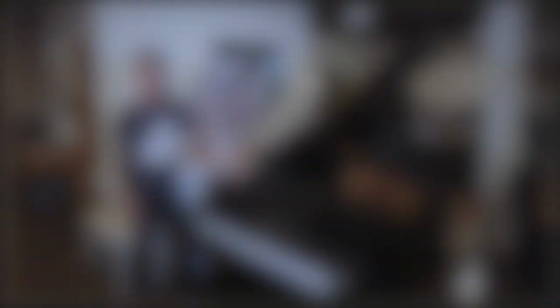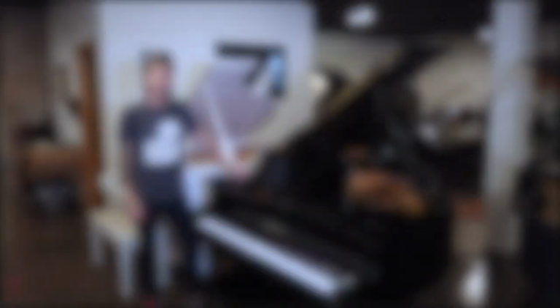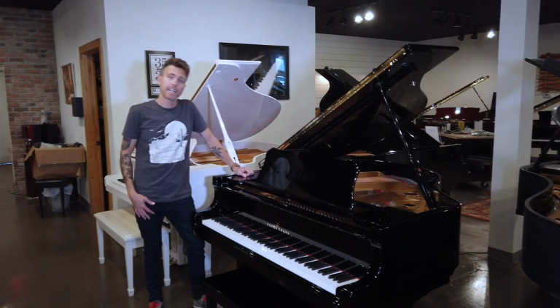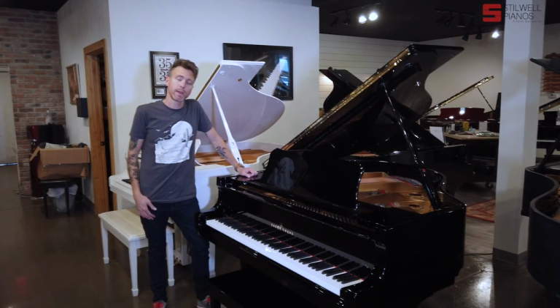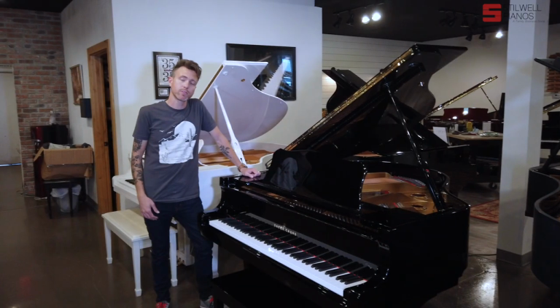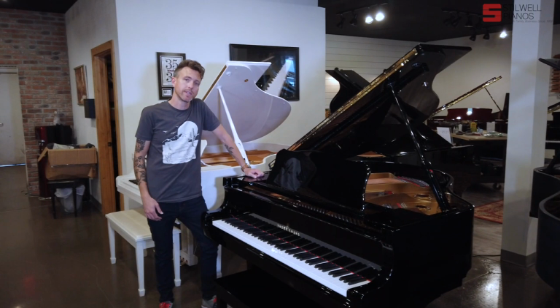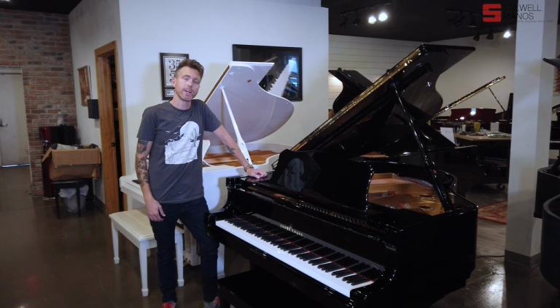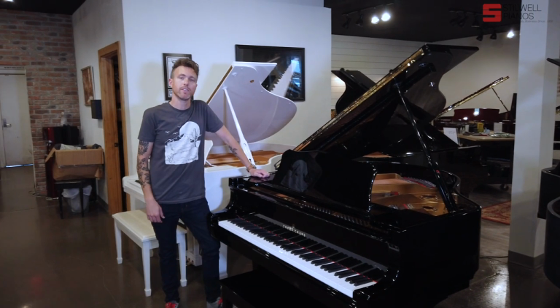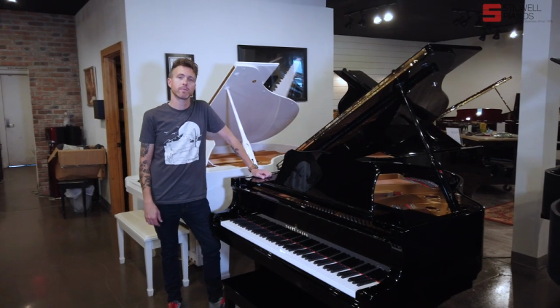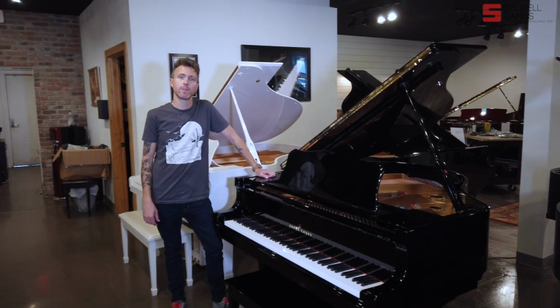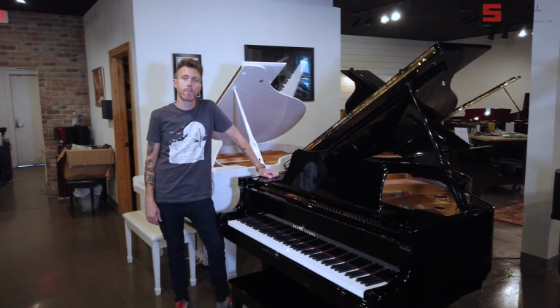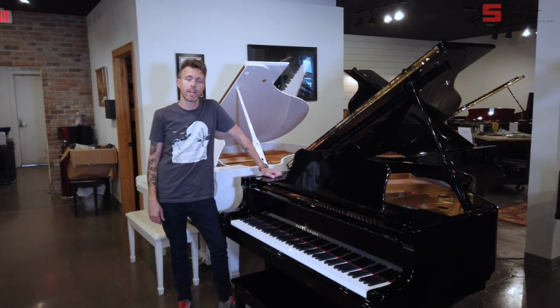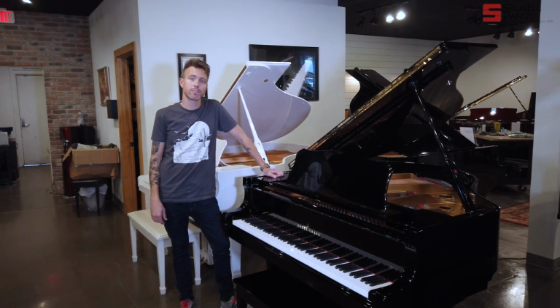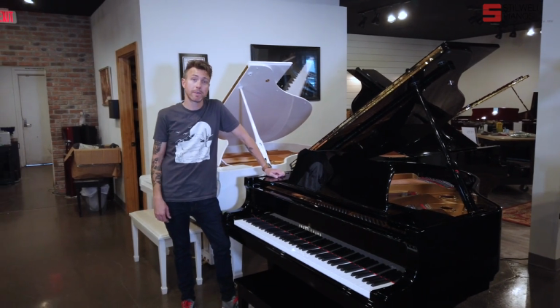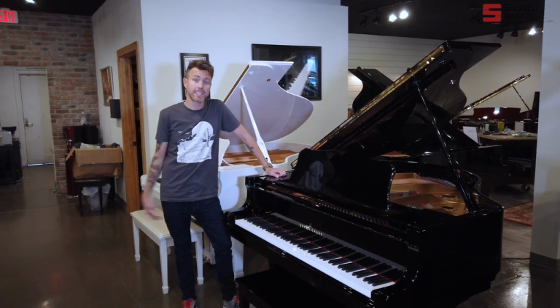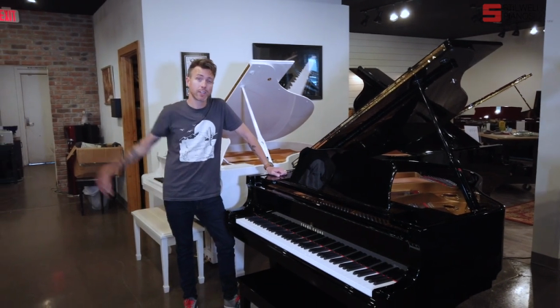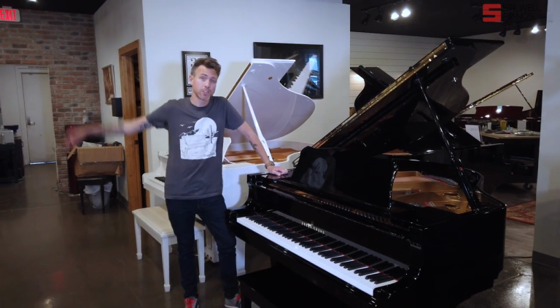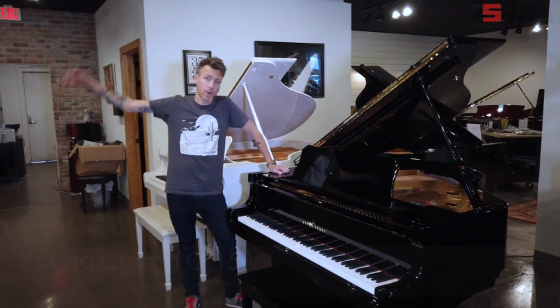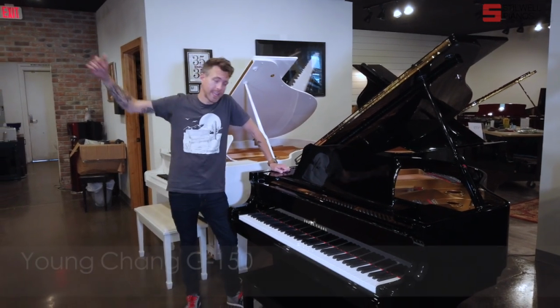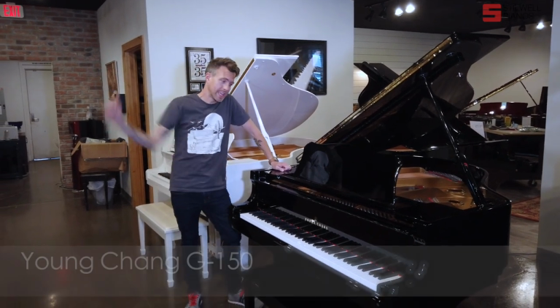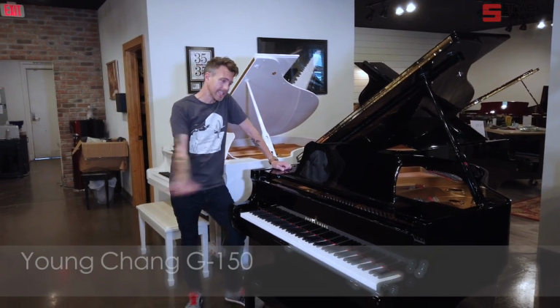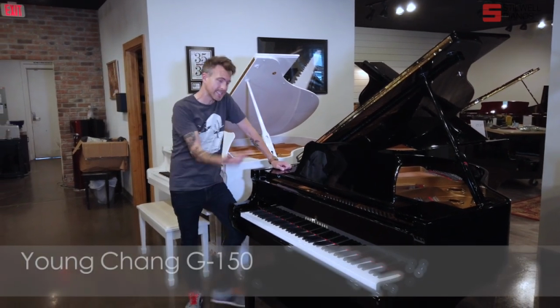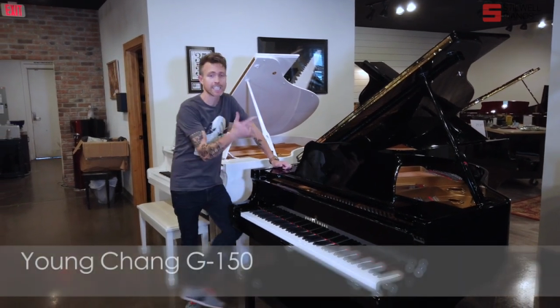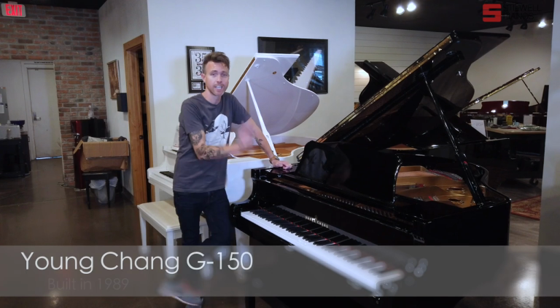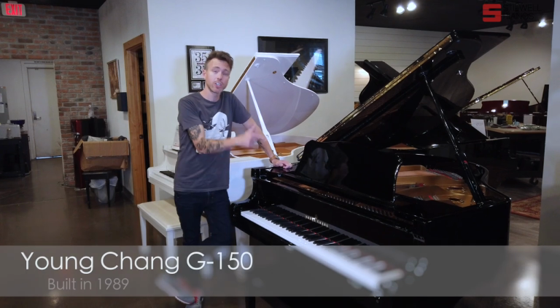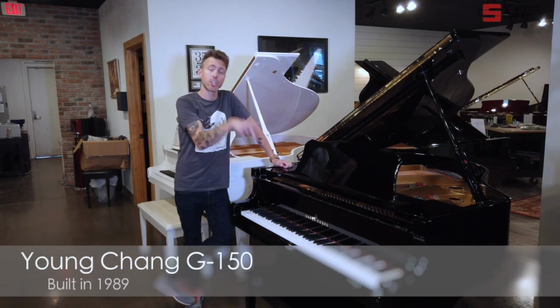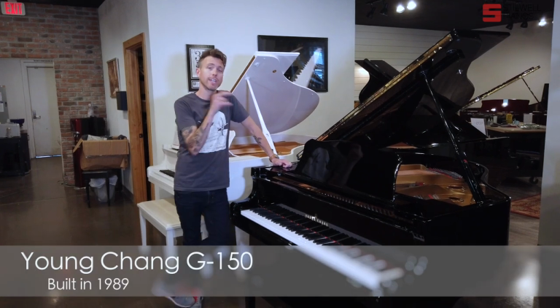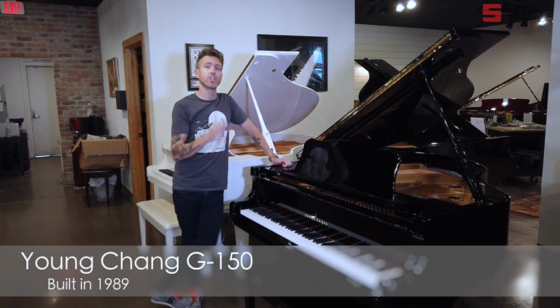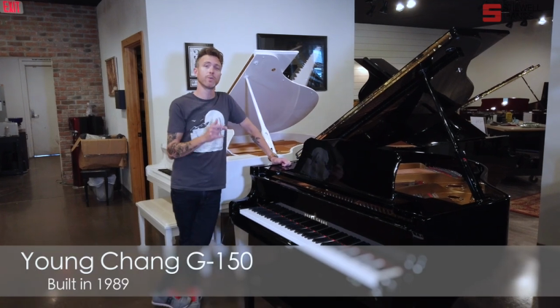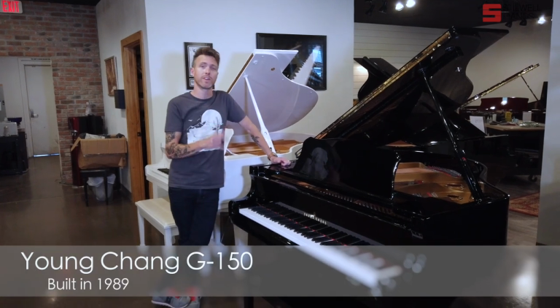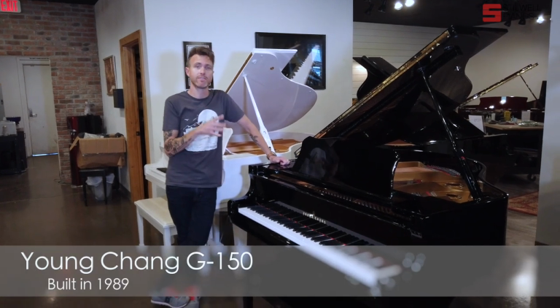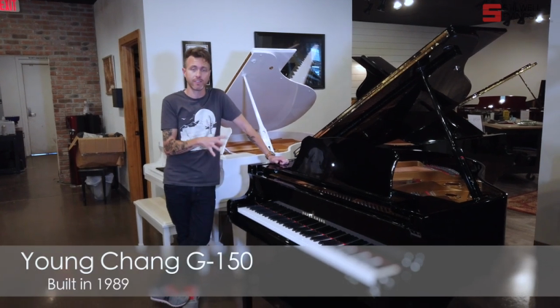Hey guys, Michael Stilwell here from Stilwell Pianos in Mesa, Arizona, and this is a Yungcheng G150.